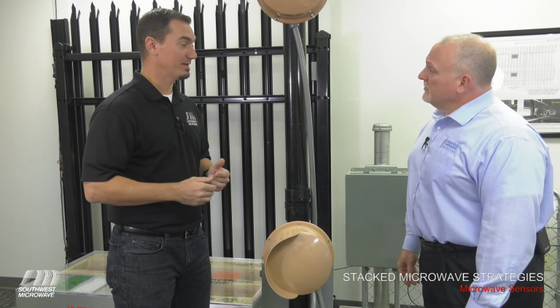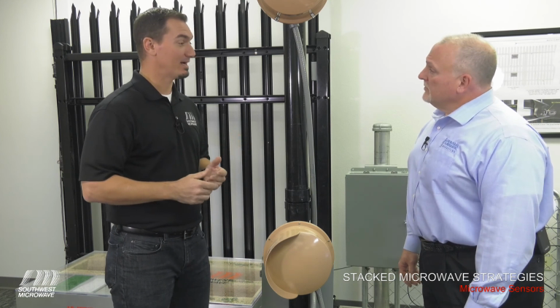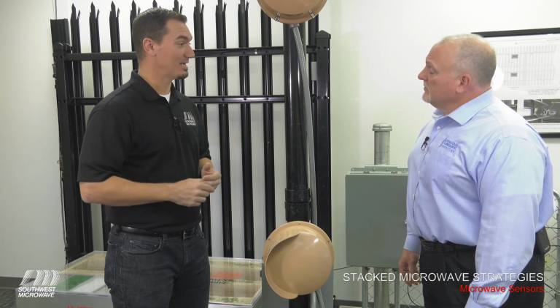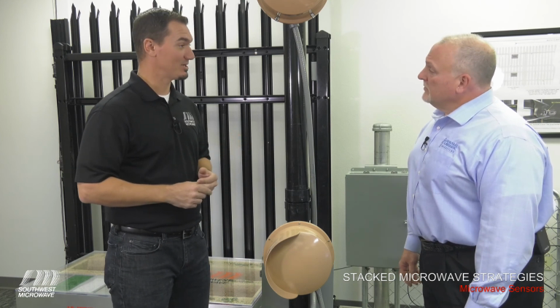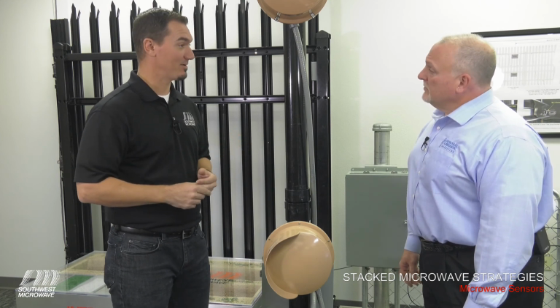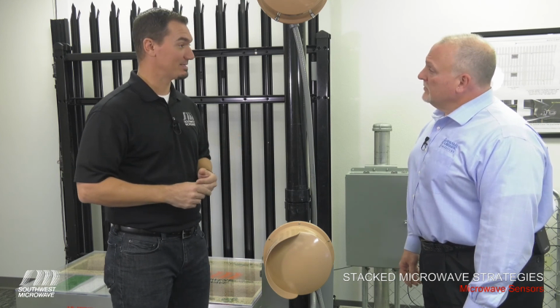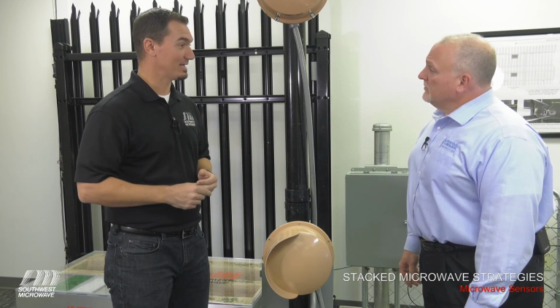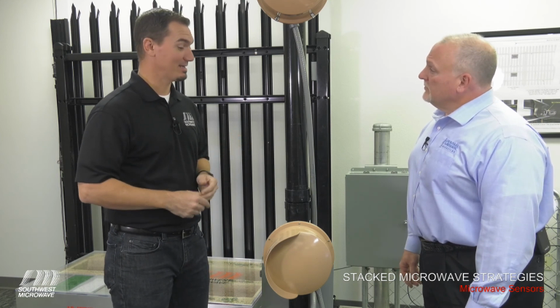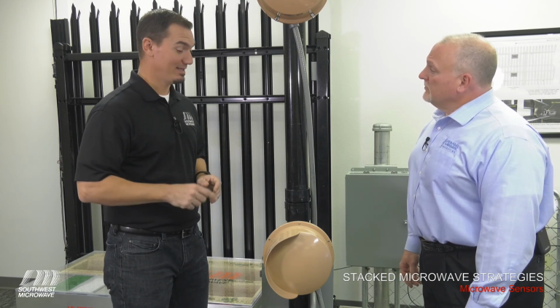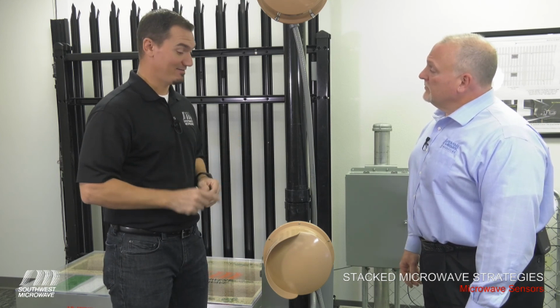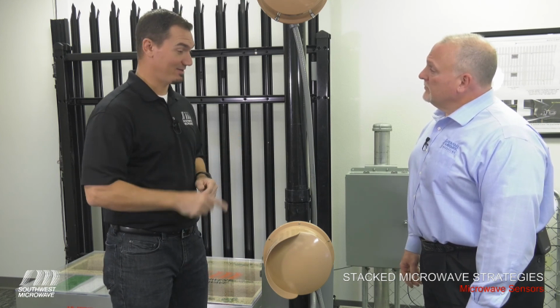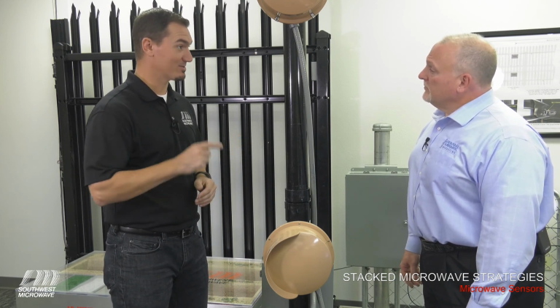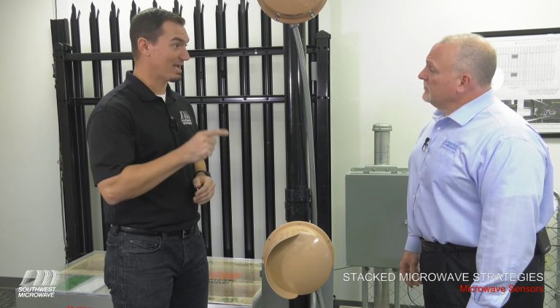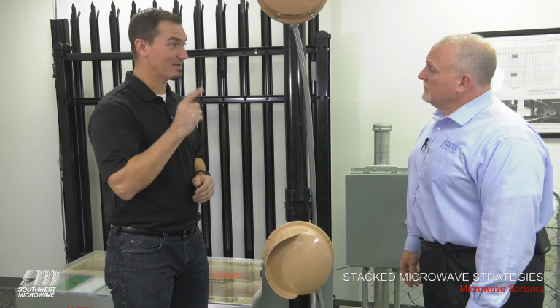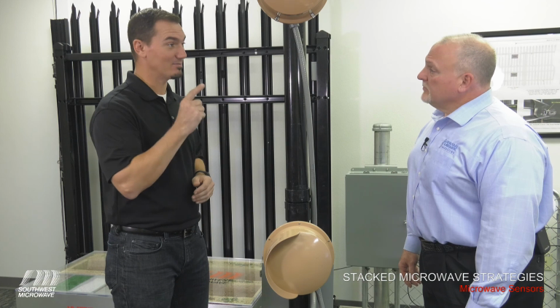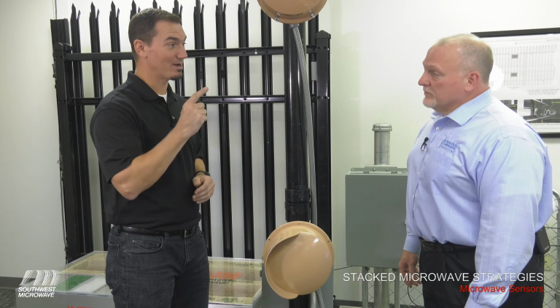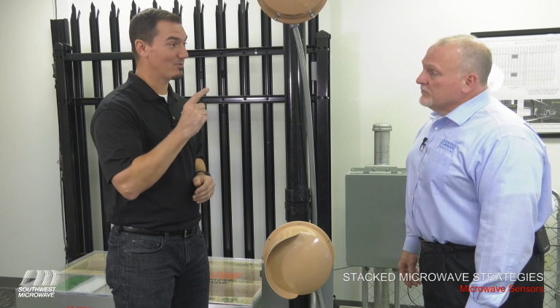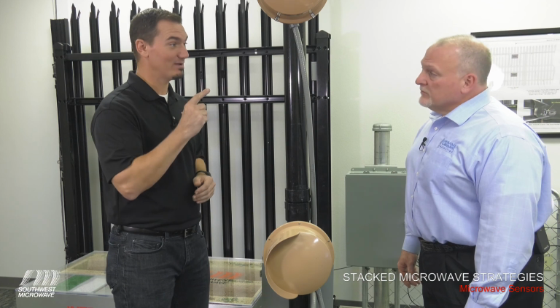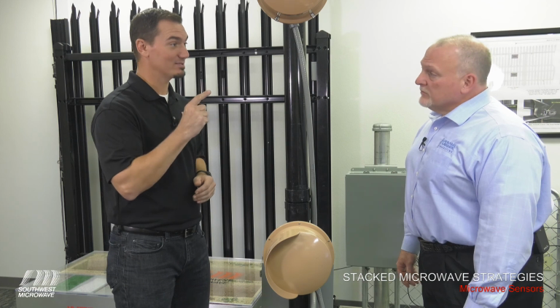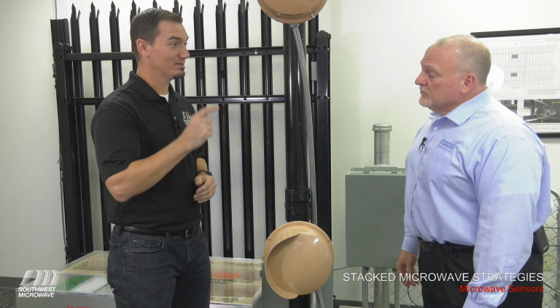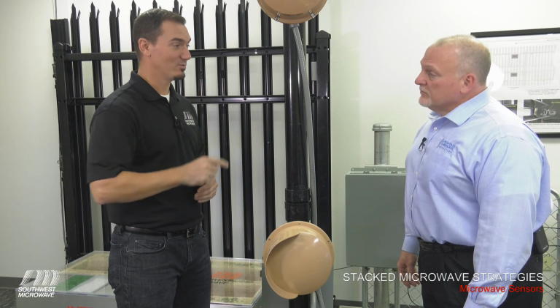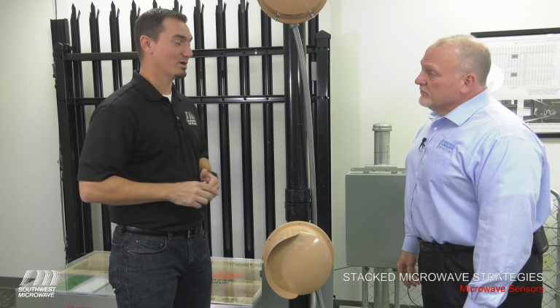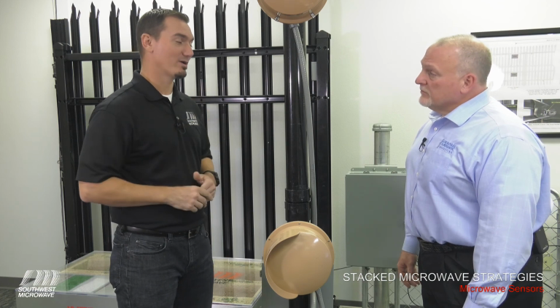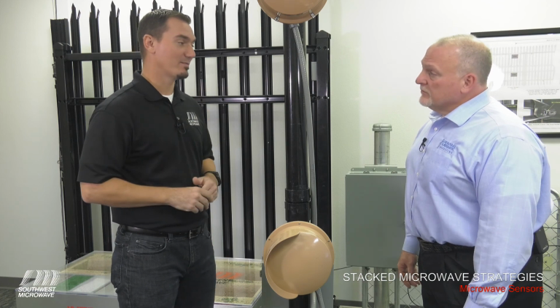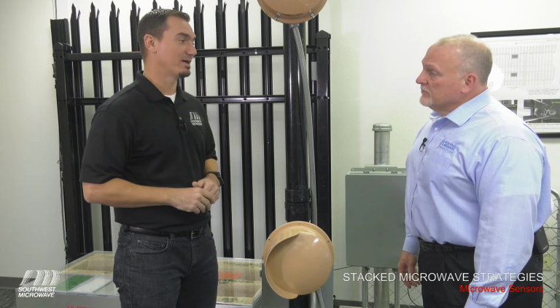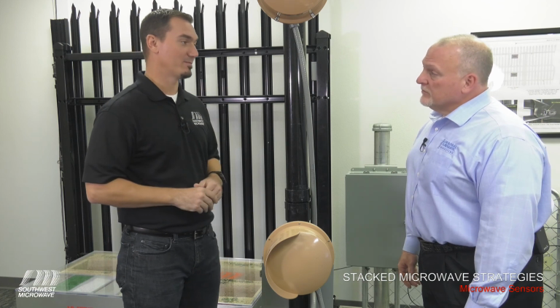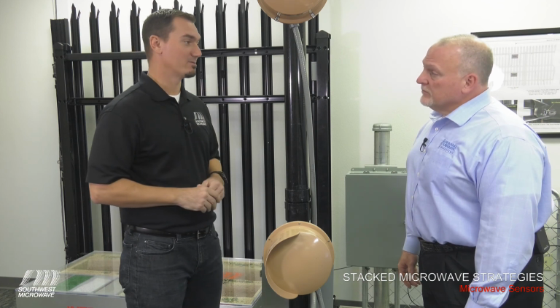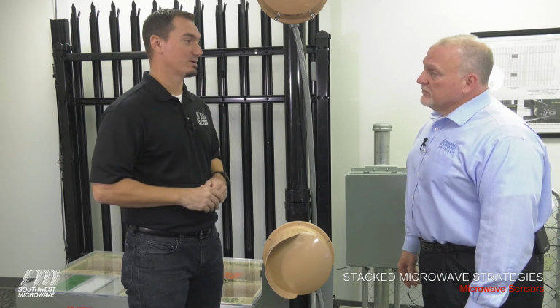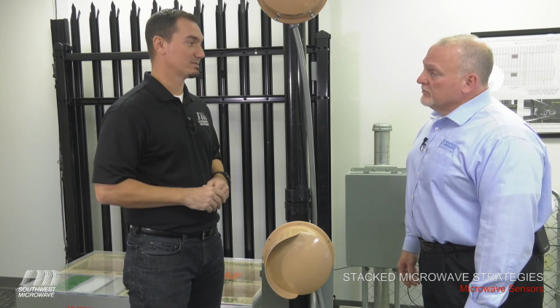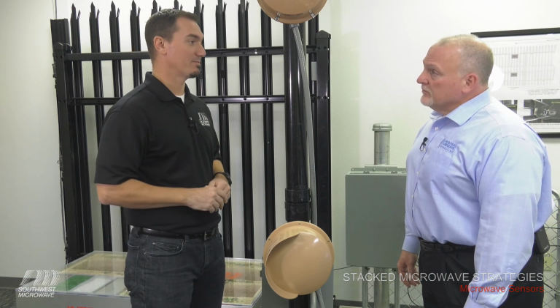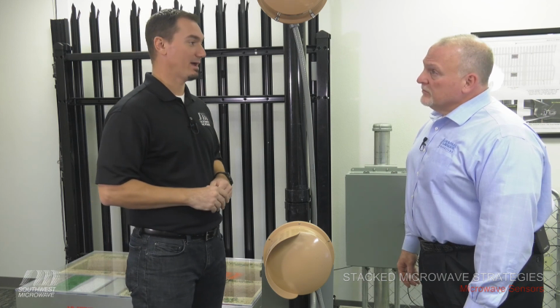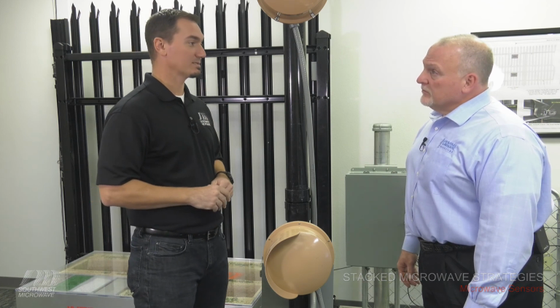Typically, at a high-security site where they're stacking the microwaves, we're going to recommend 100-meter zones at a maximum.